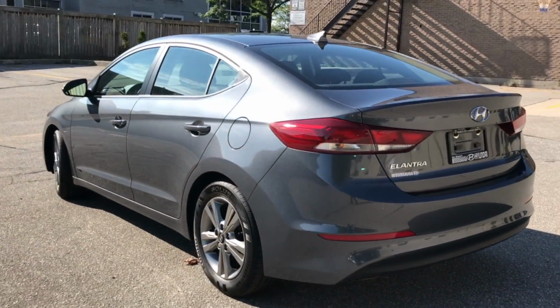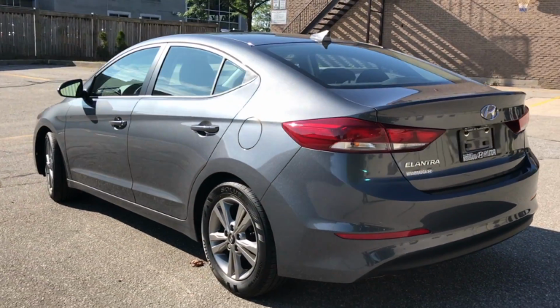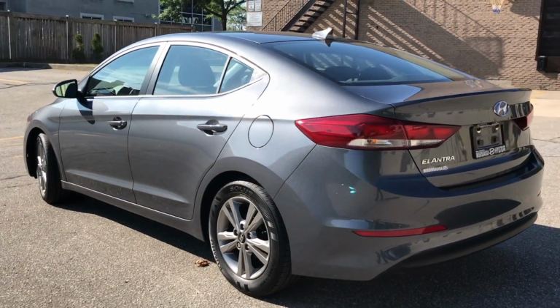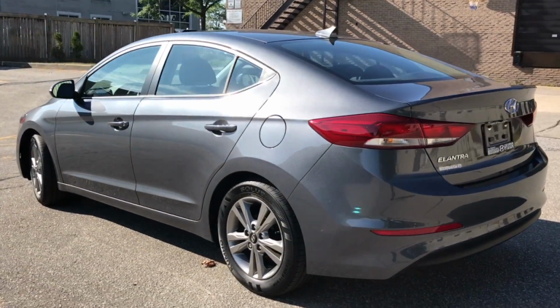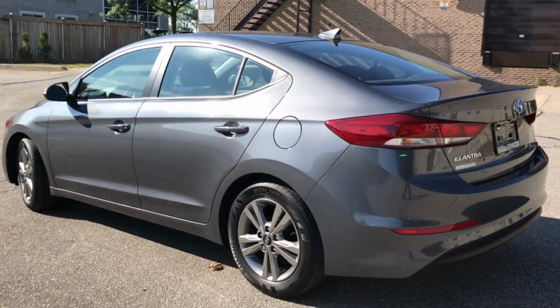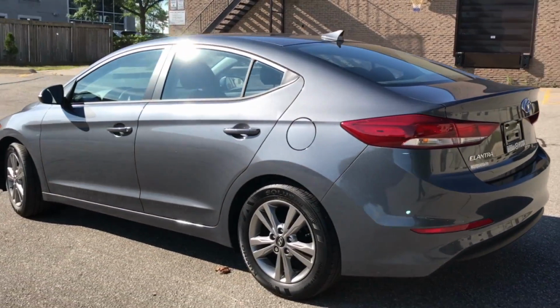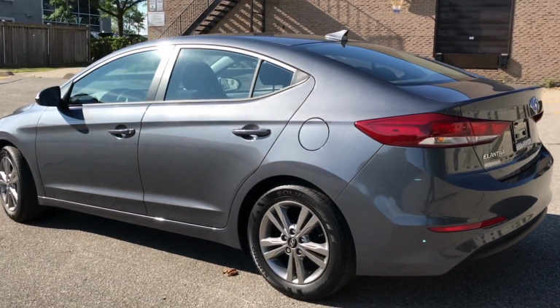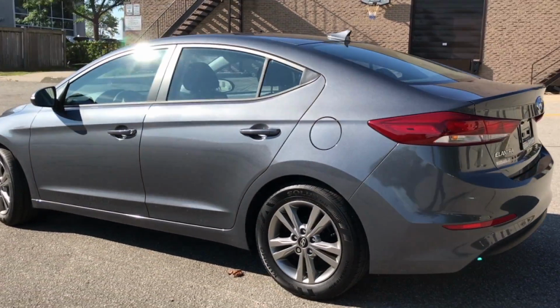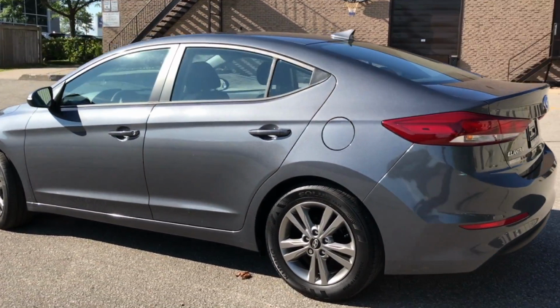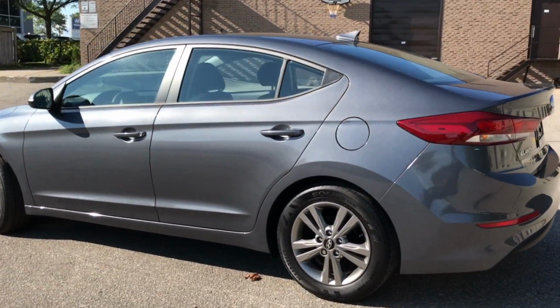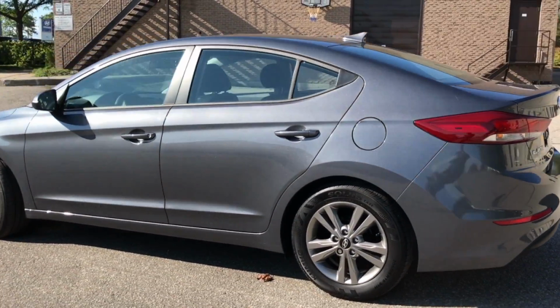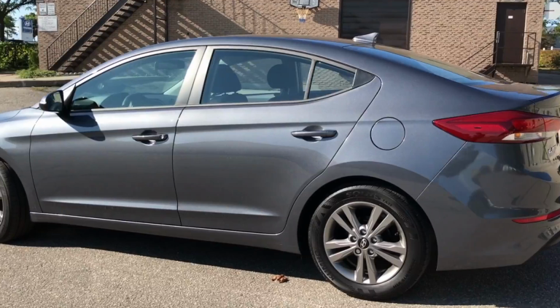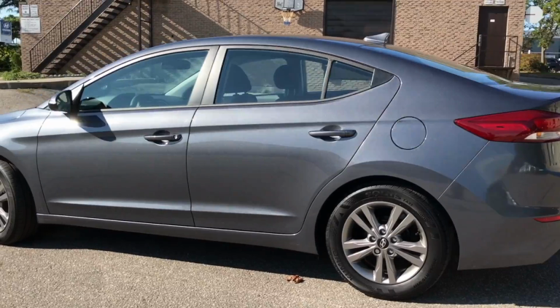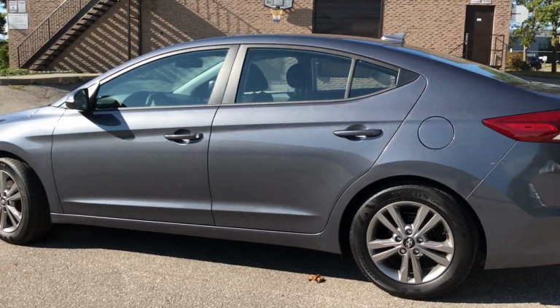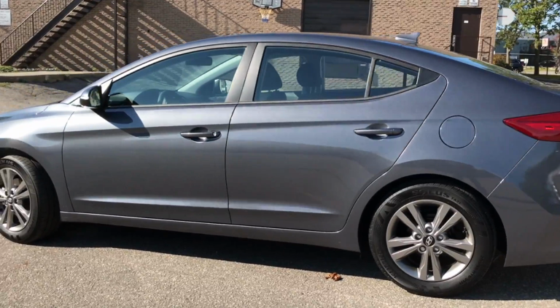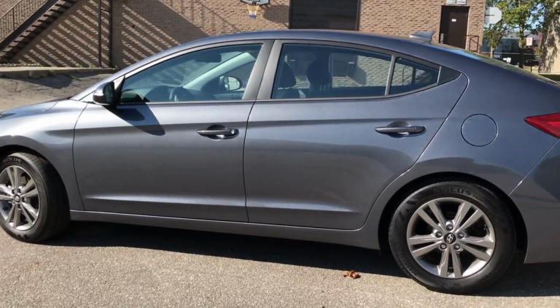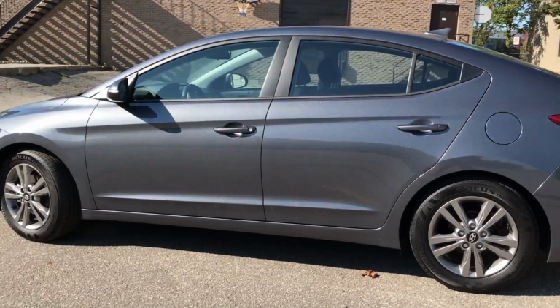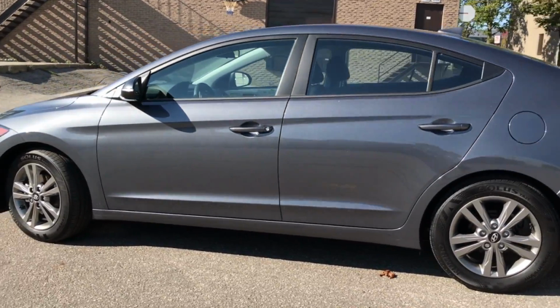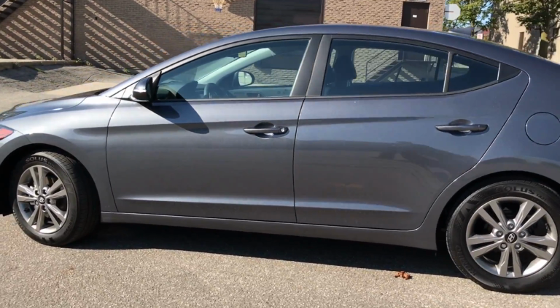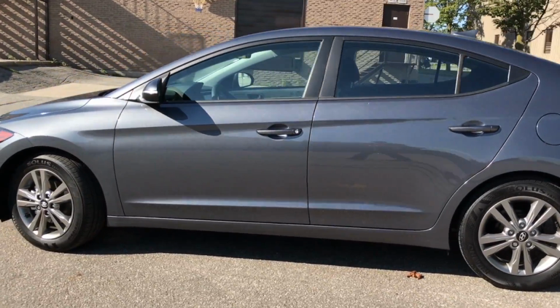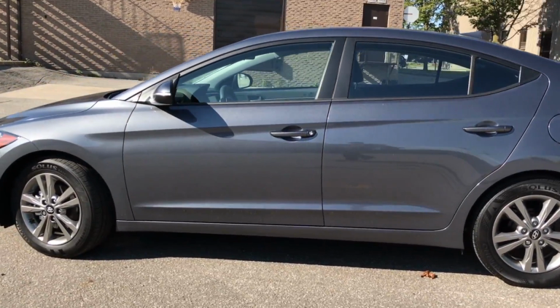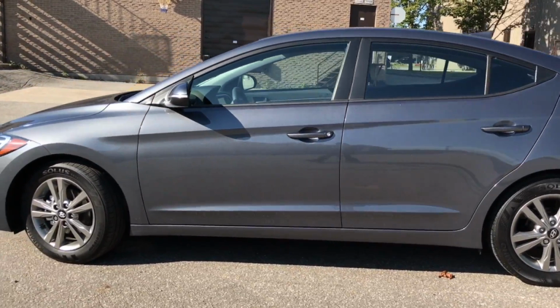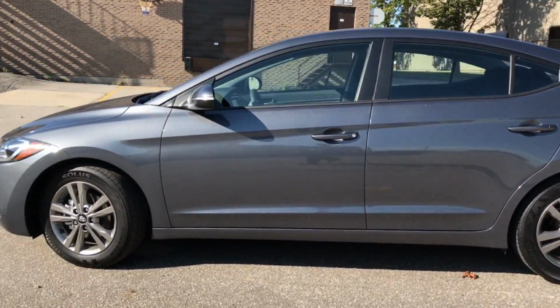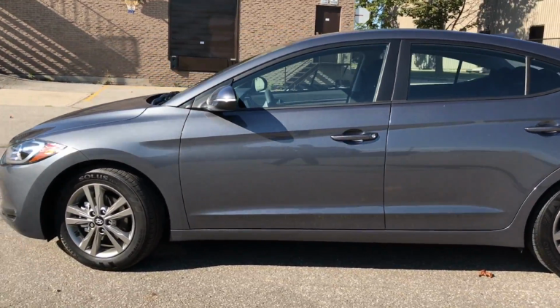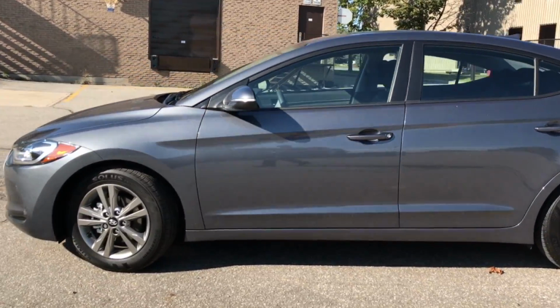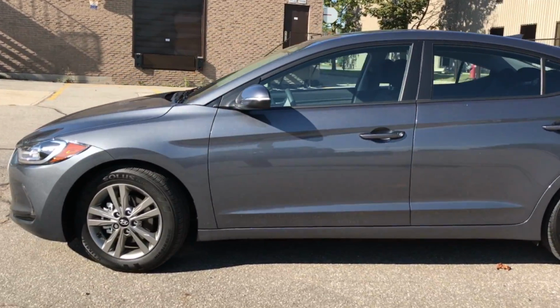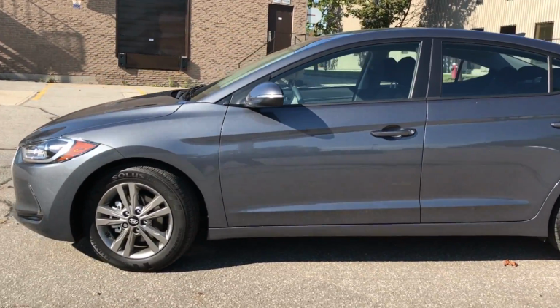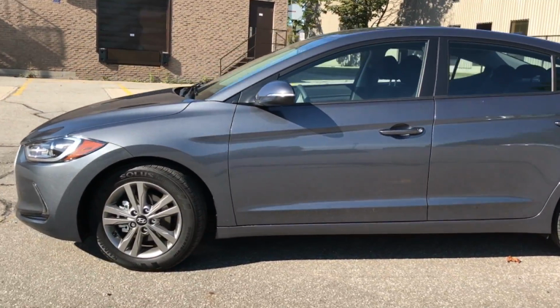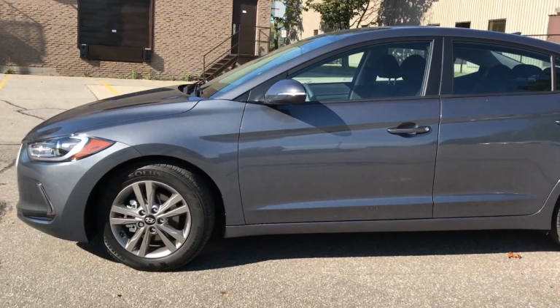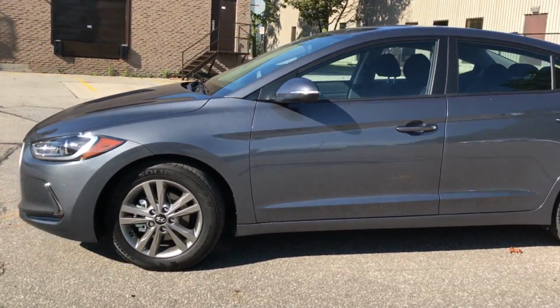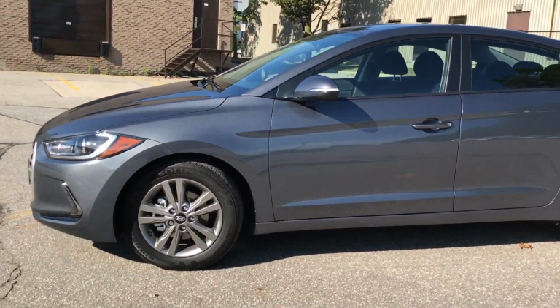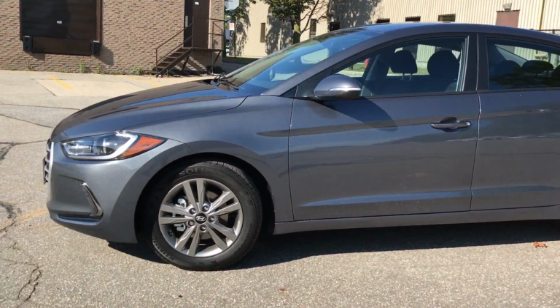If you're looking for features like the smart trunk, it's available in the SE, GLS, and Limited trim levels of the Elantra as well.